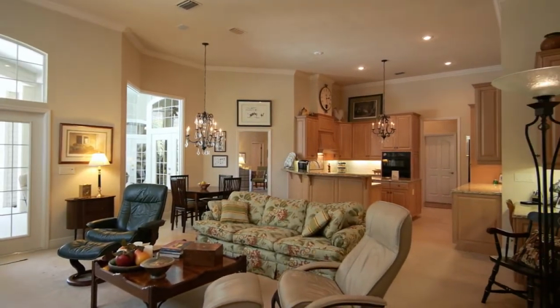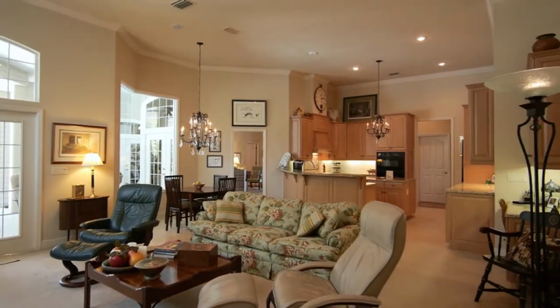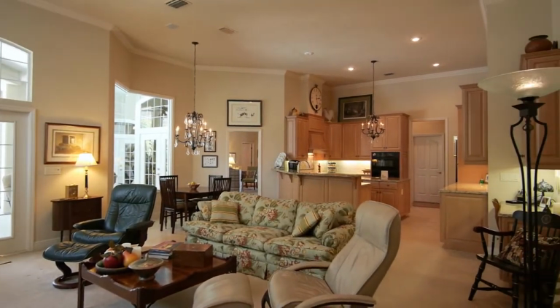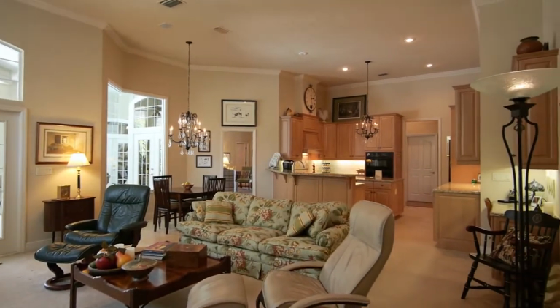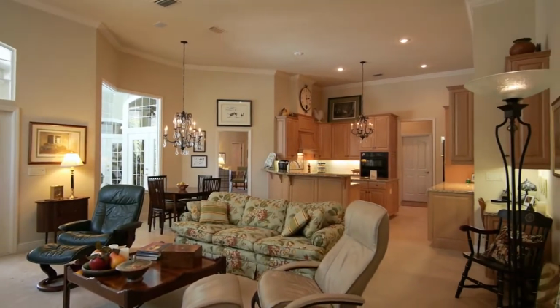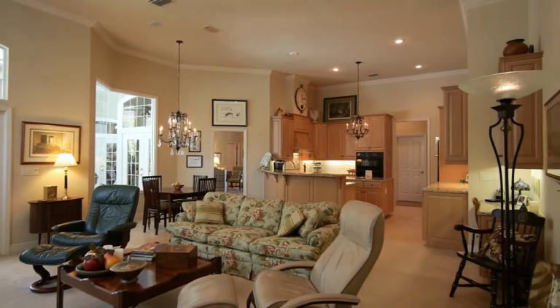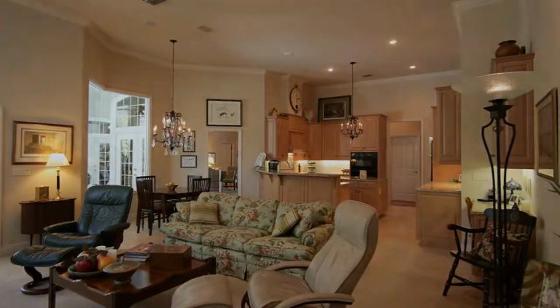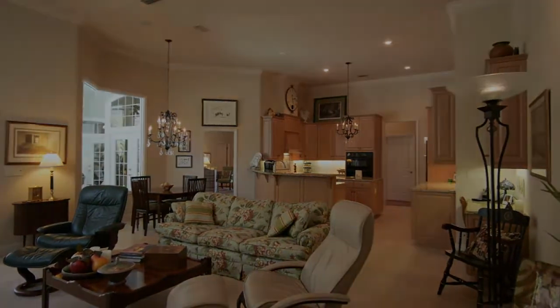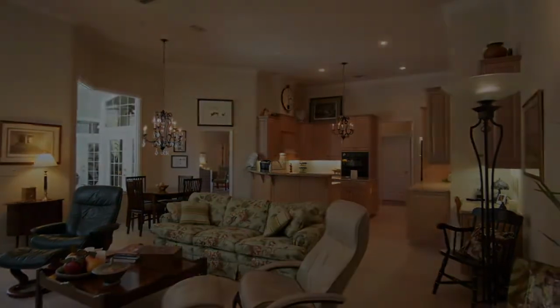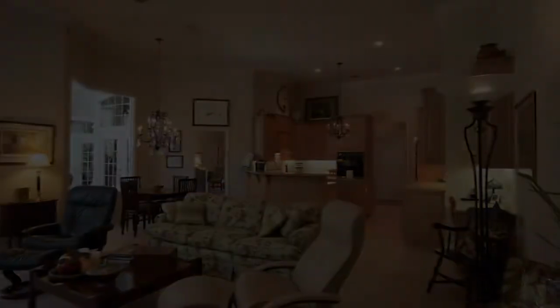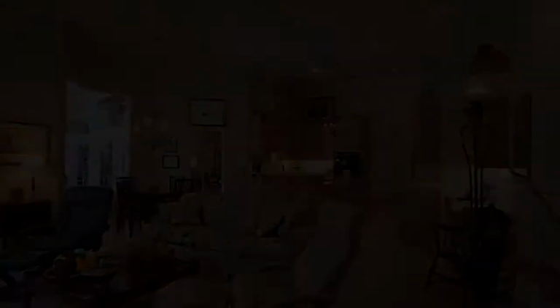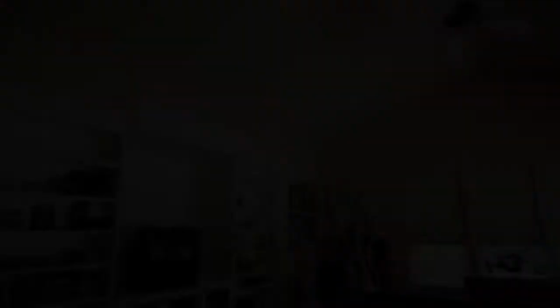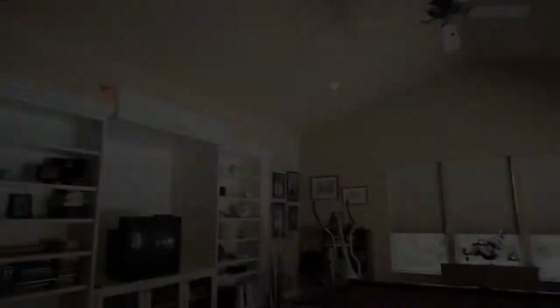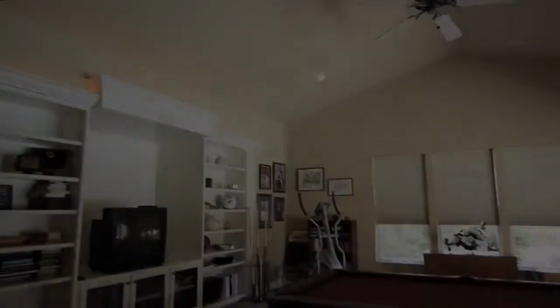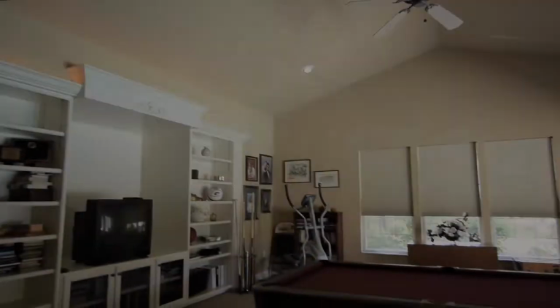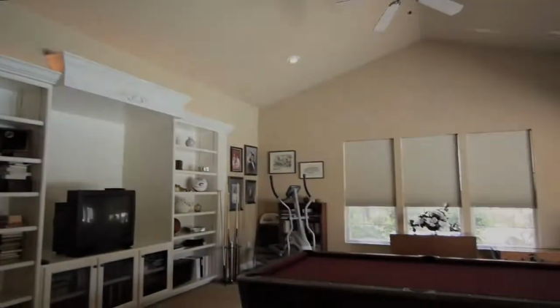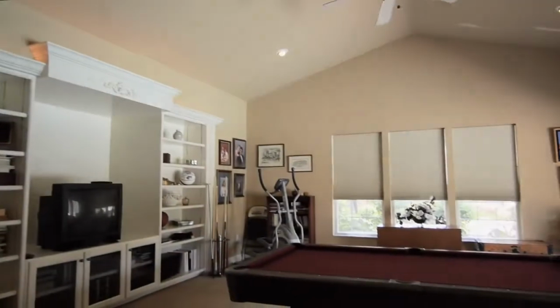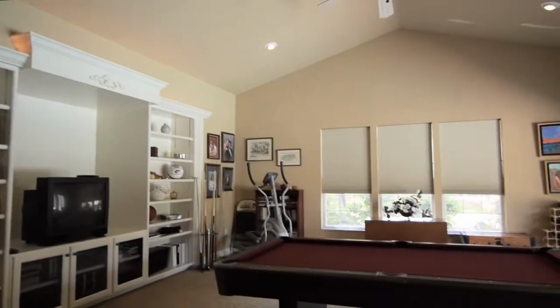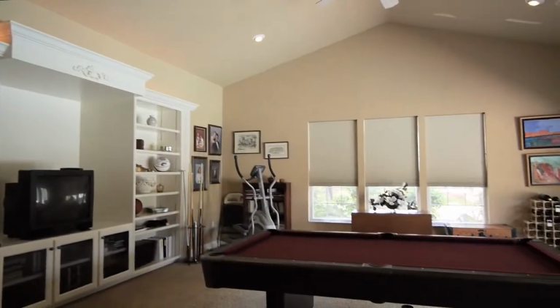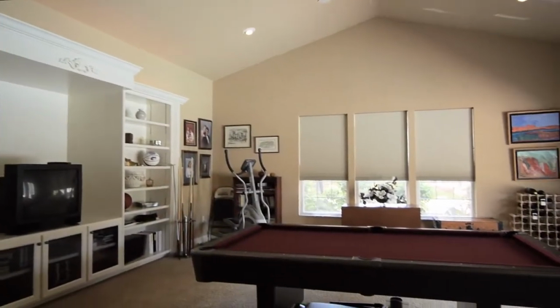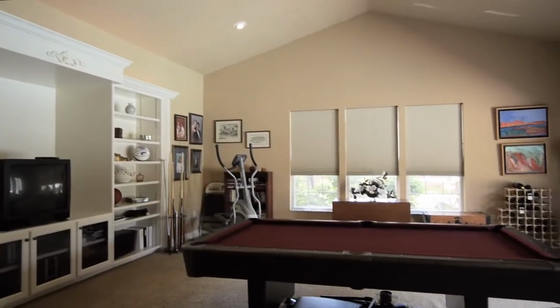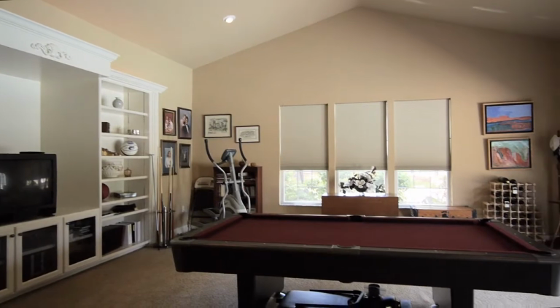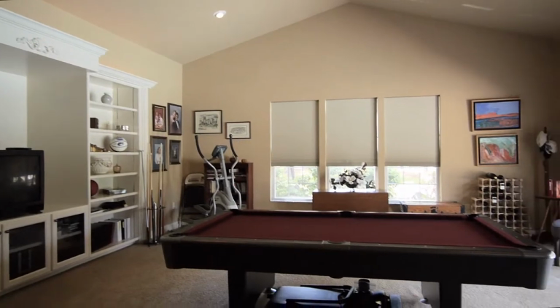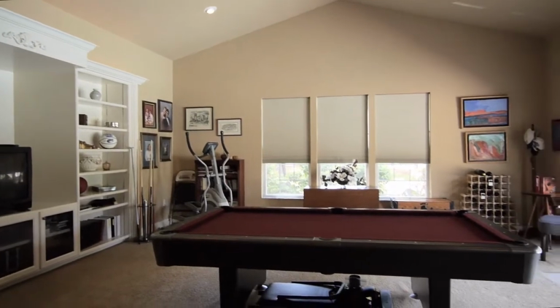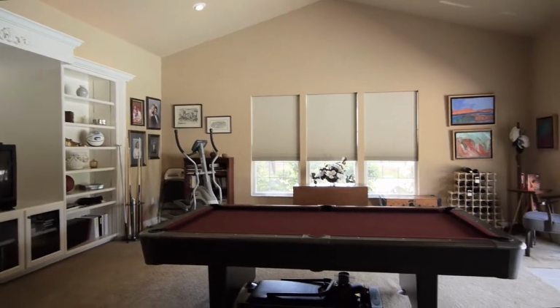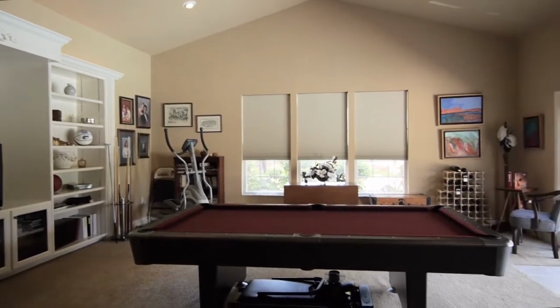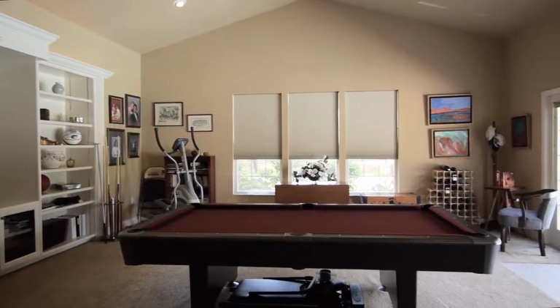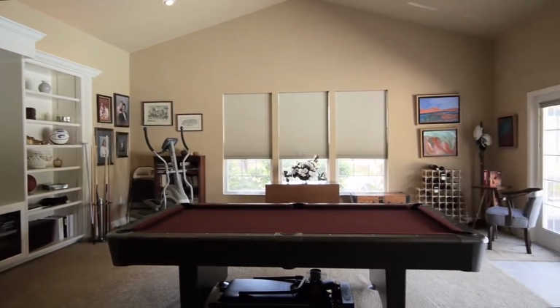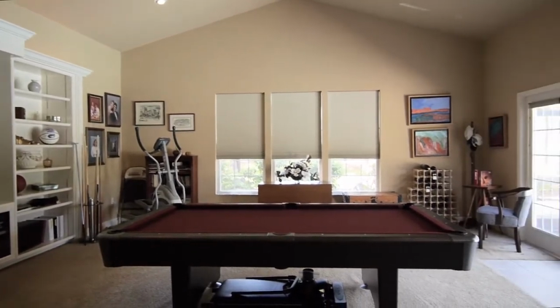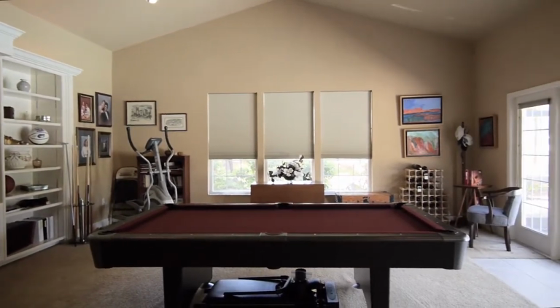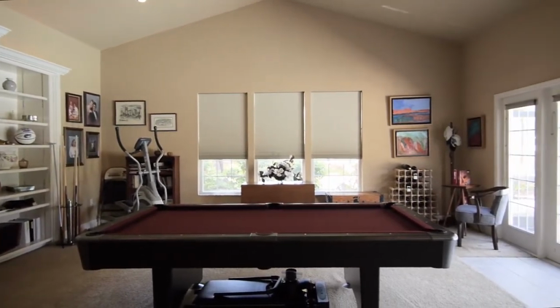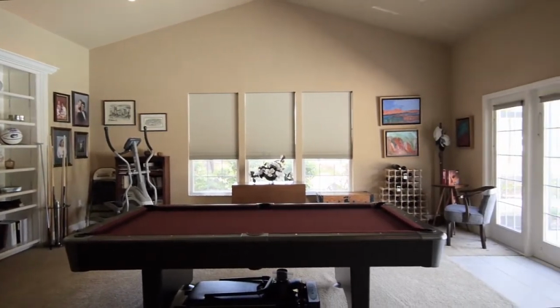This home also showcases a large media room with a vaulted ceiling, wet bar, and access to the pool.